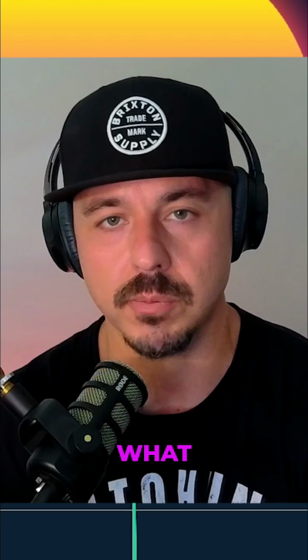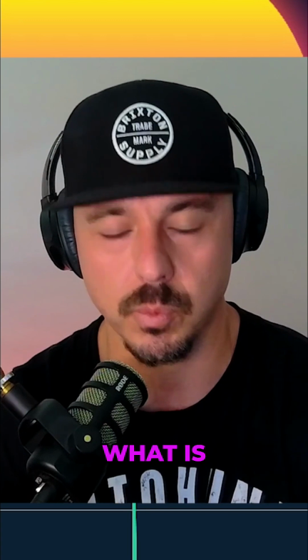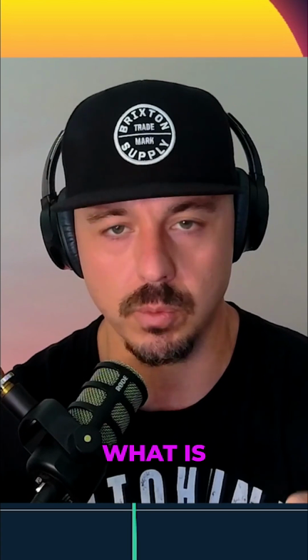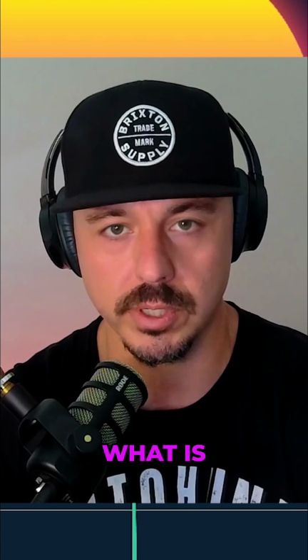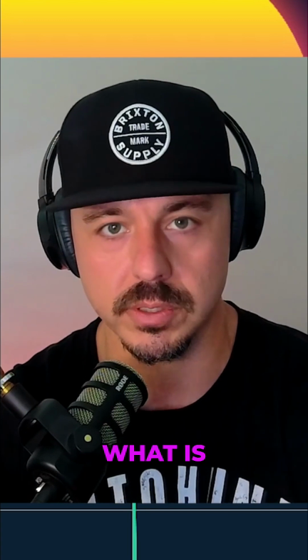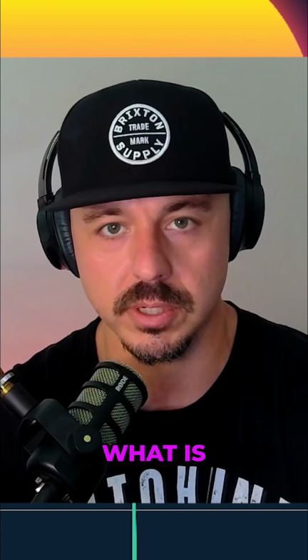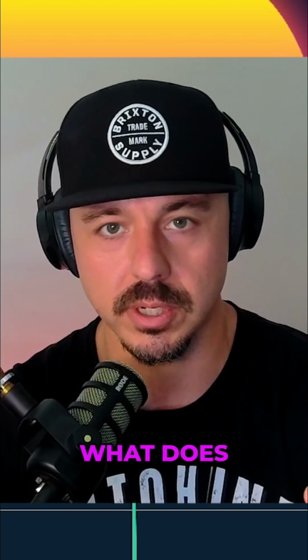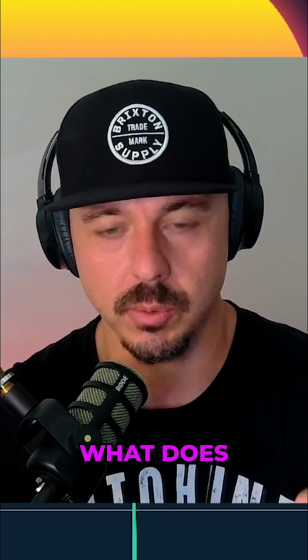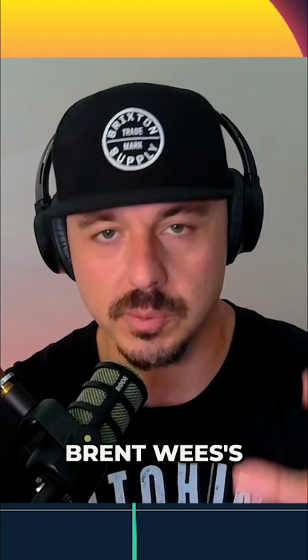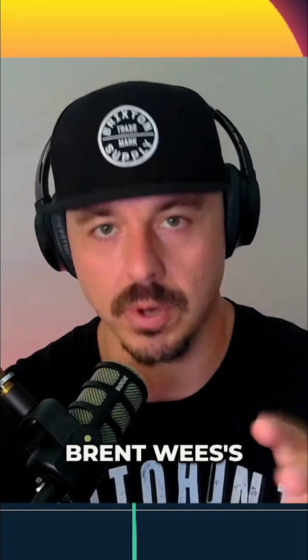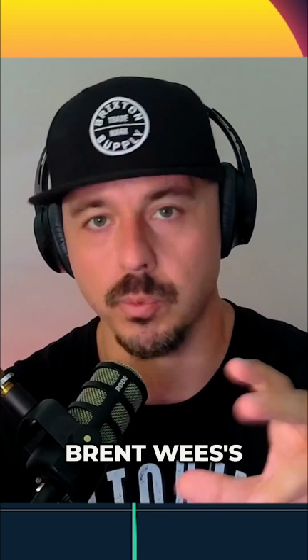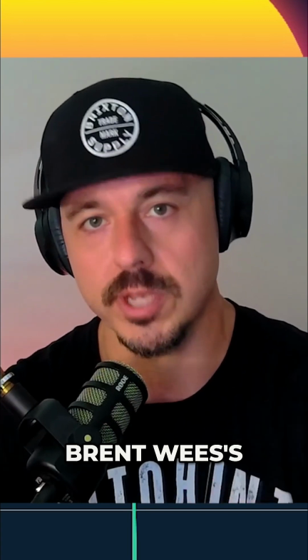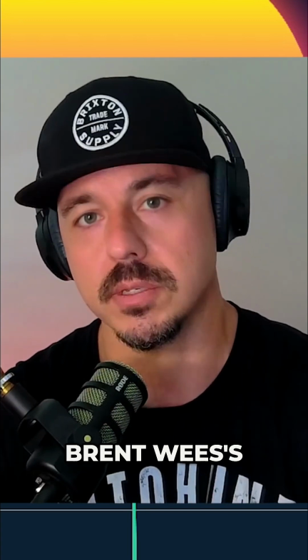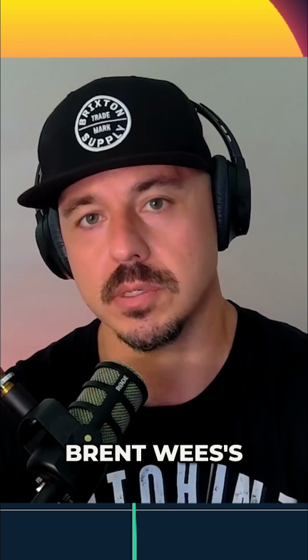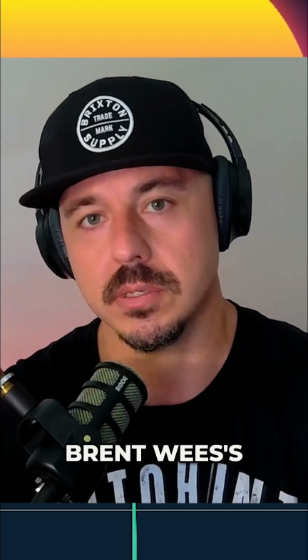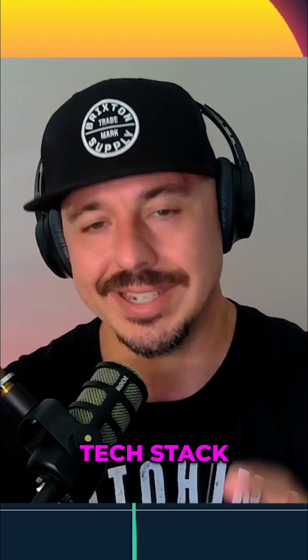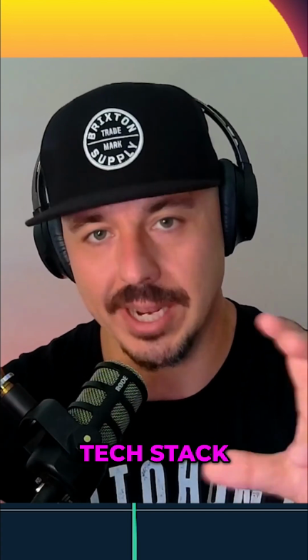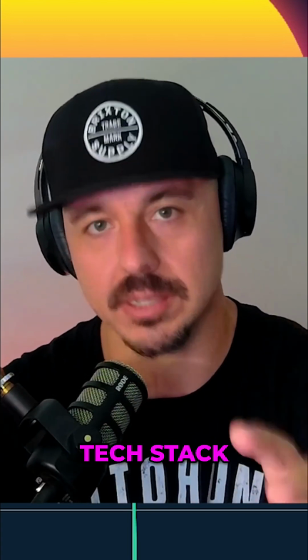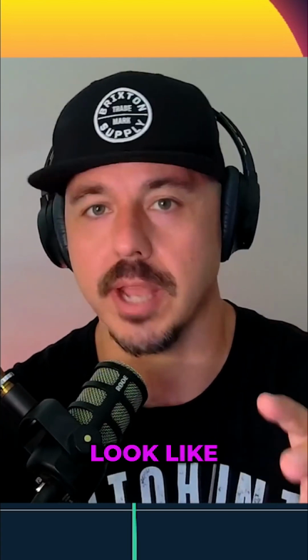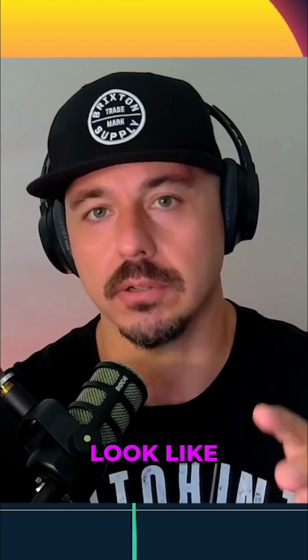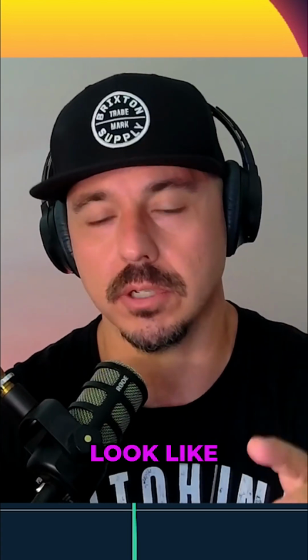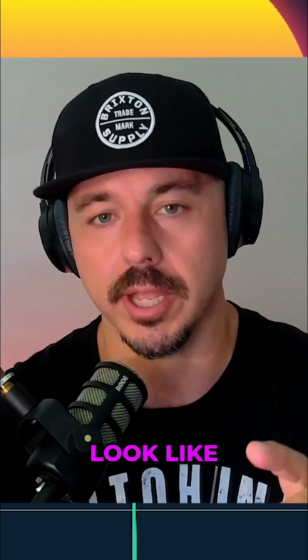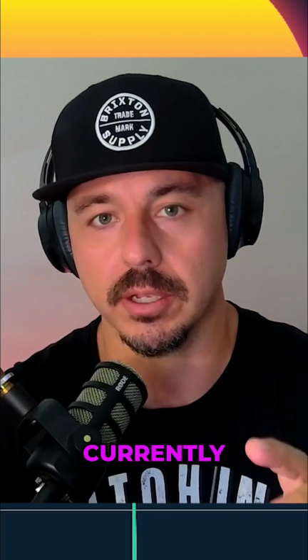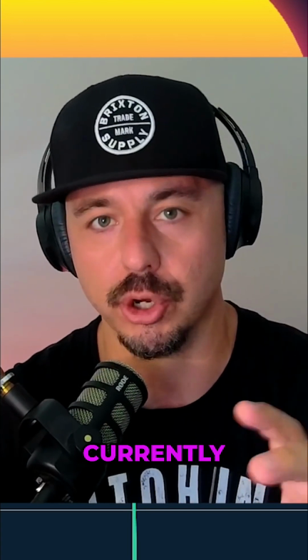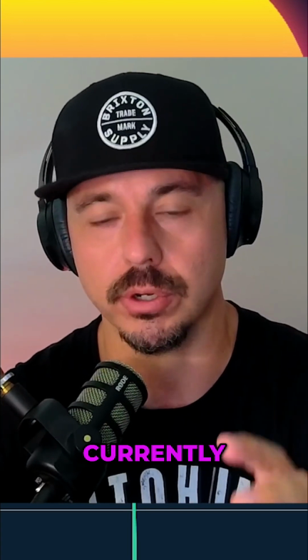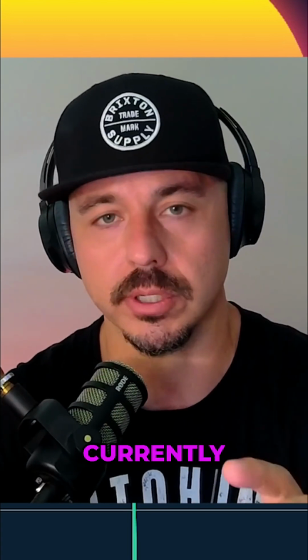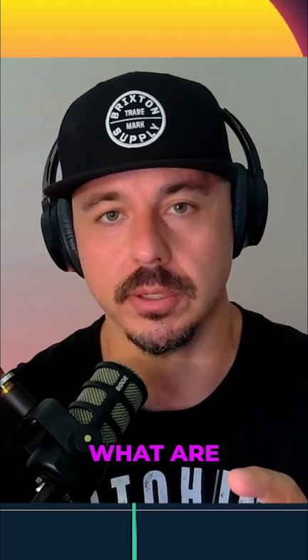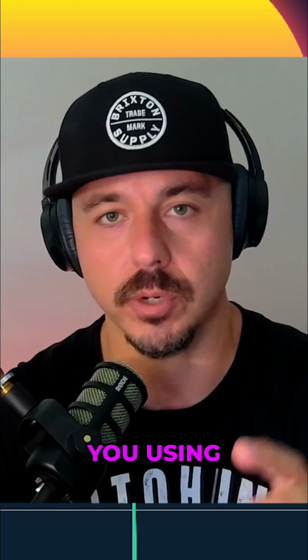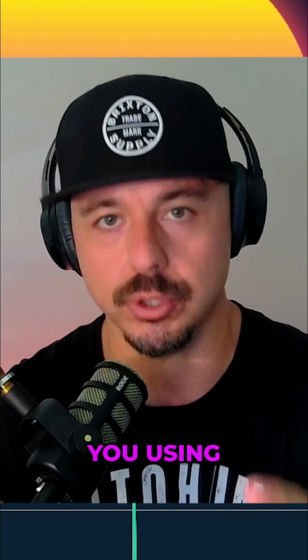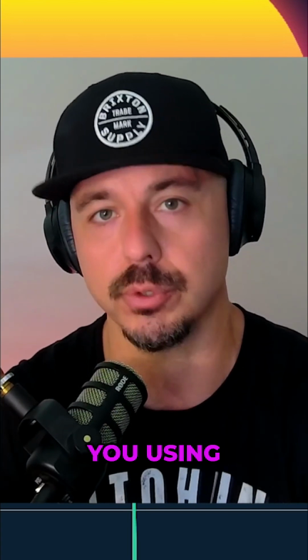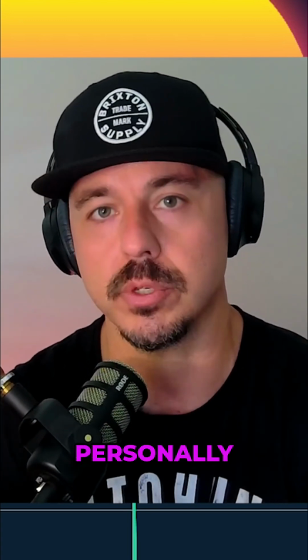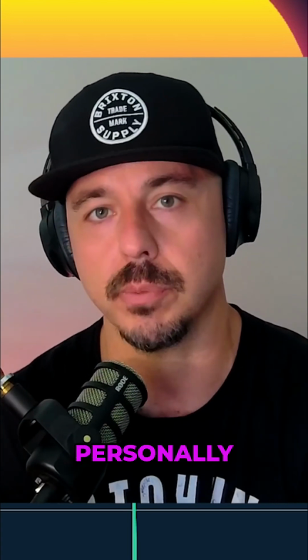What does Brent Weeze's tech stack look like currently? What are you using personally?